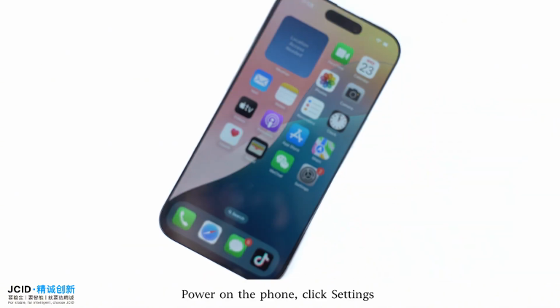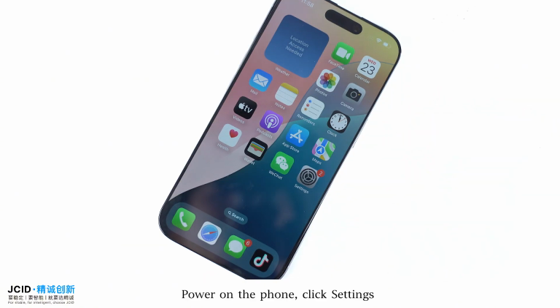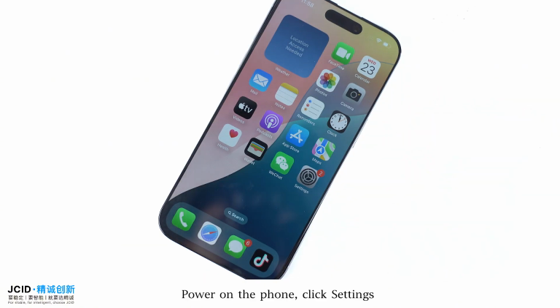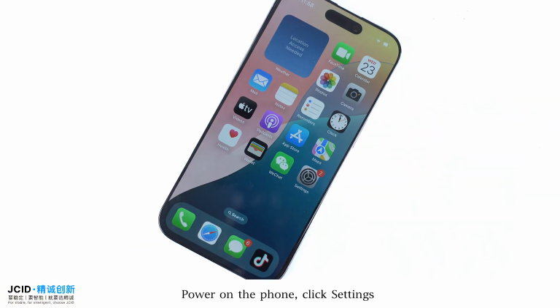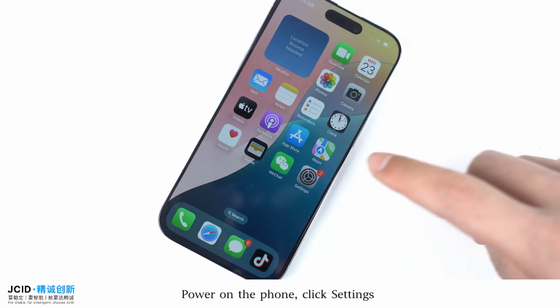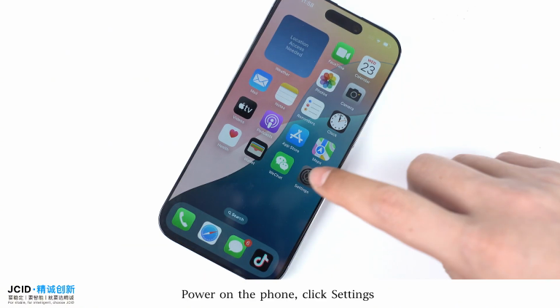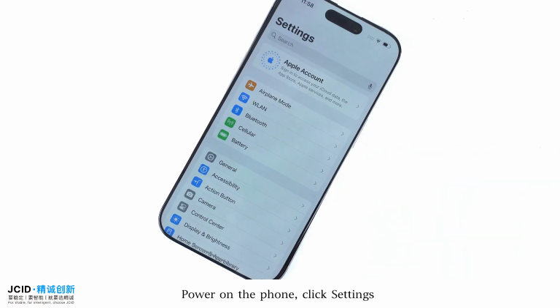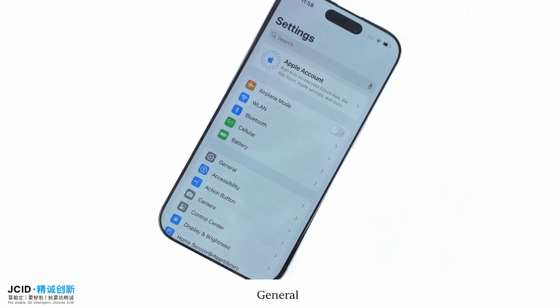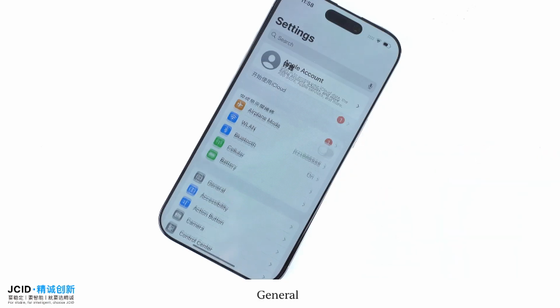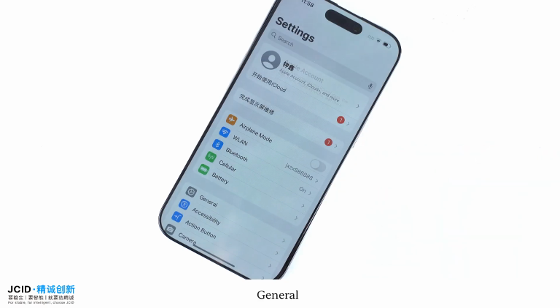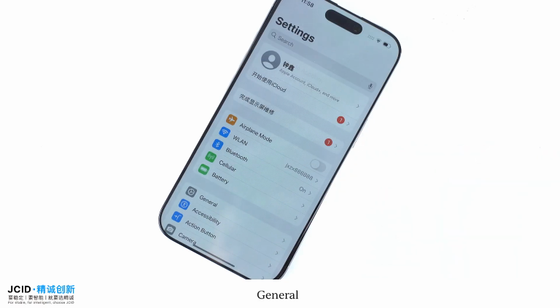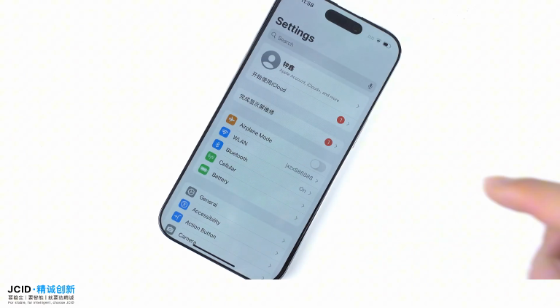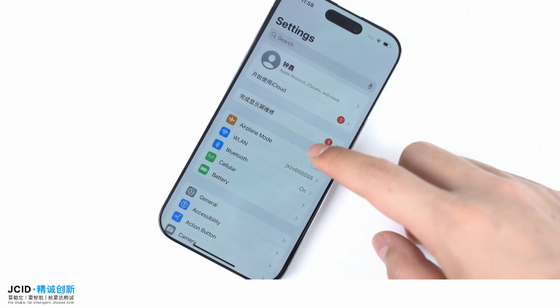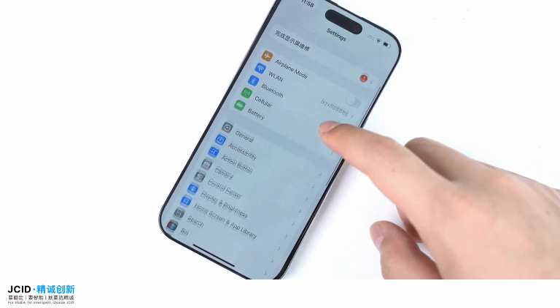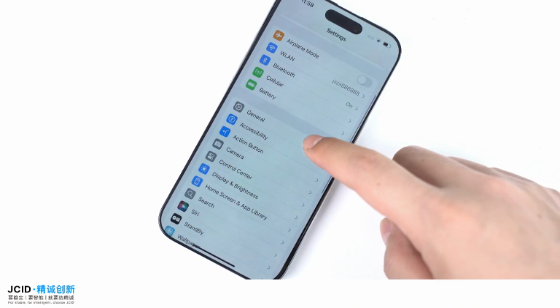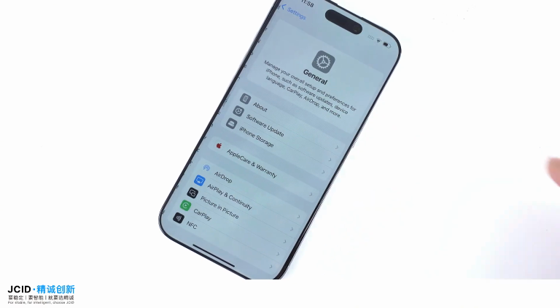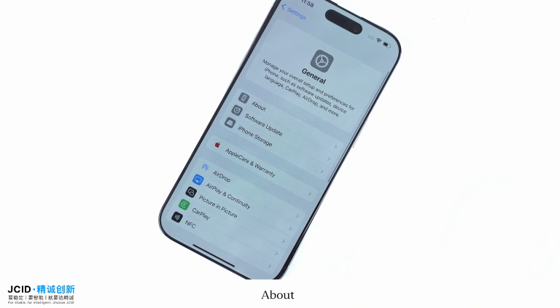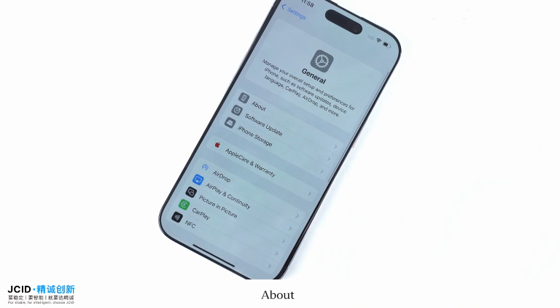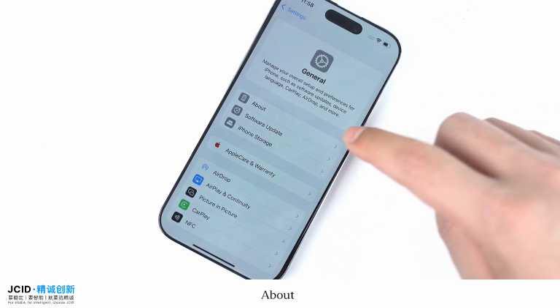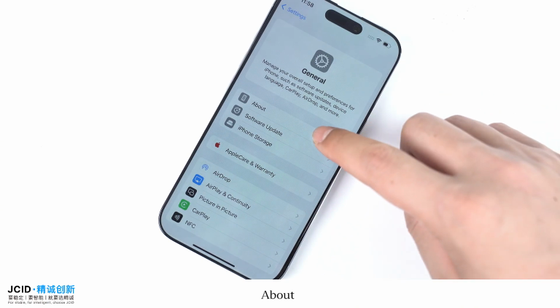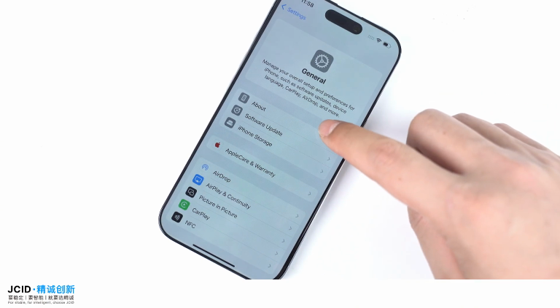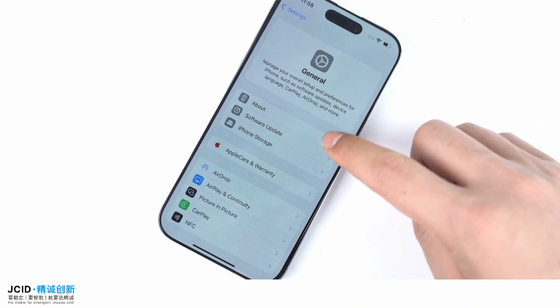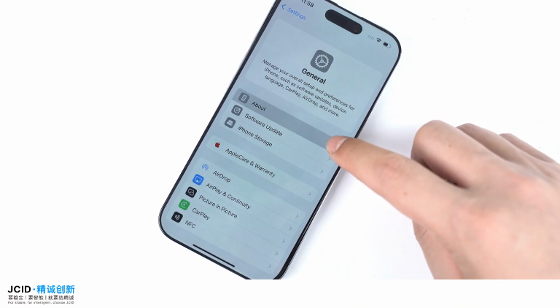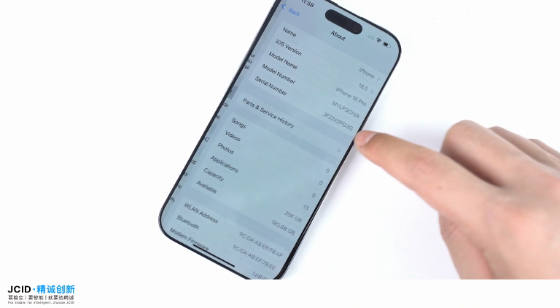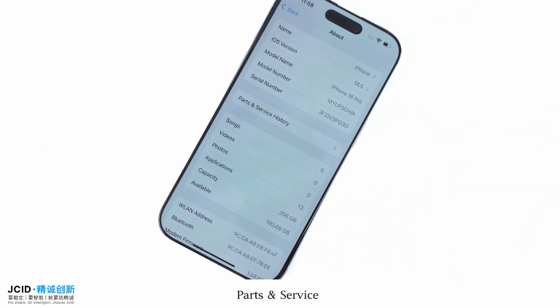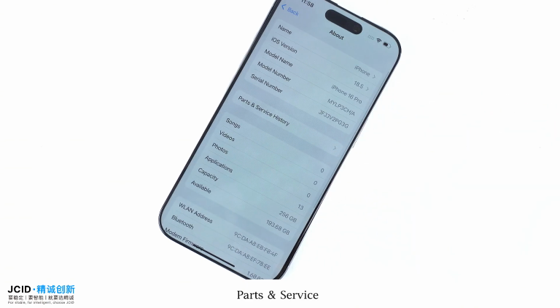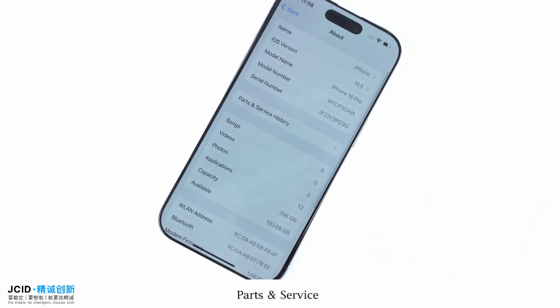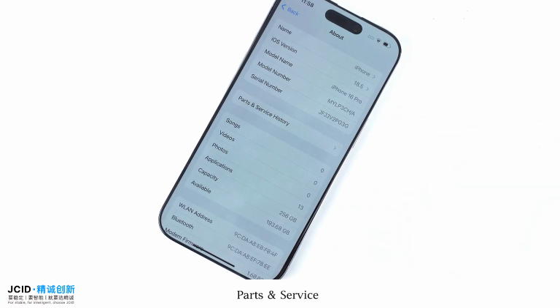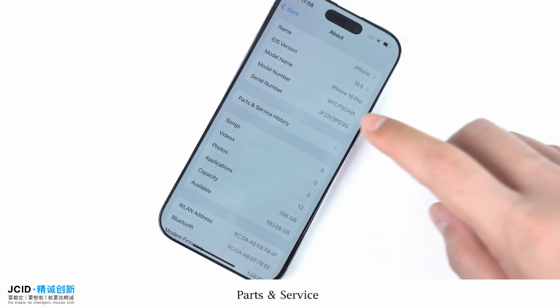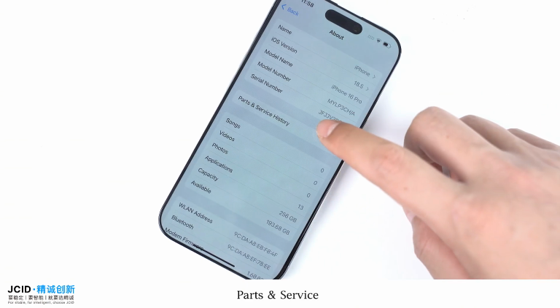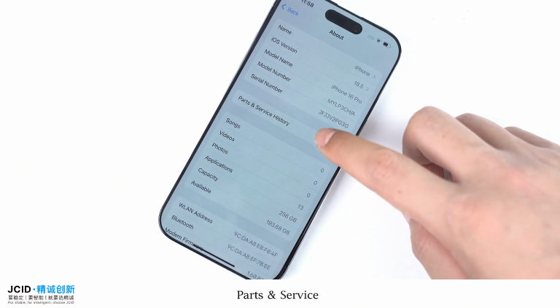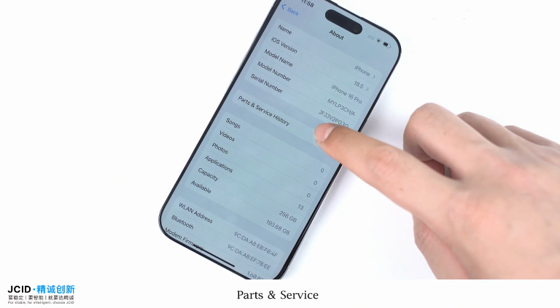Click Settings, then General, then About, then Parts and Service.